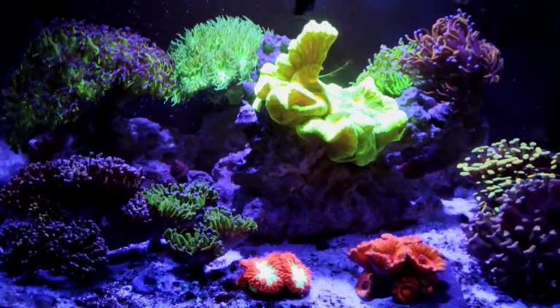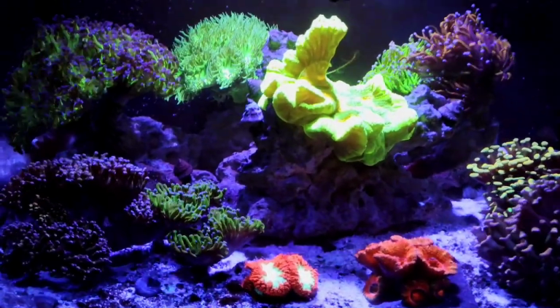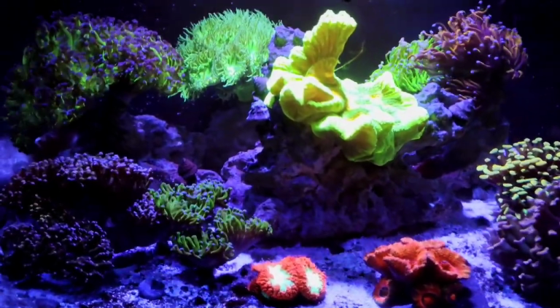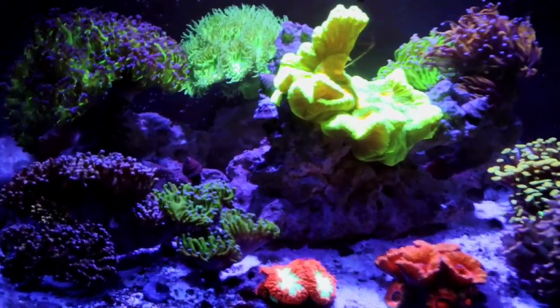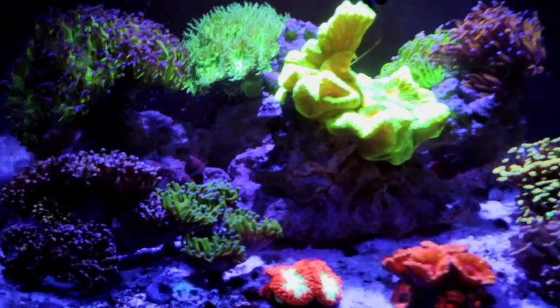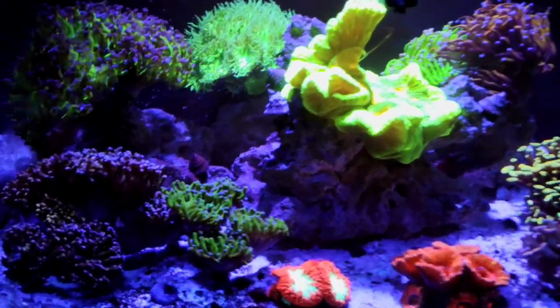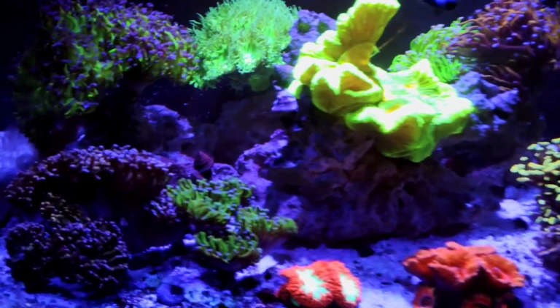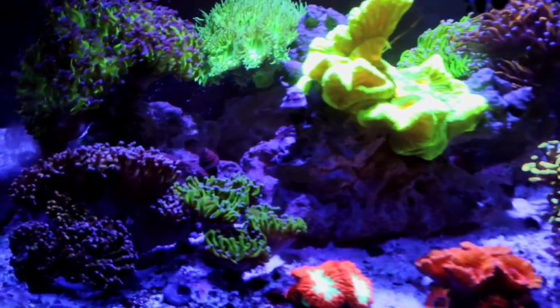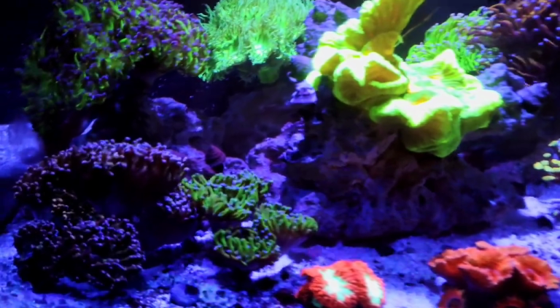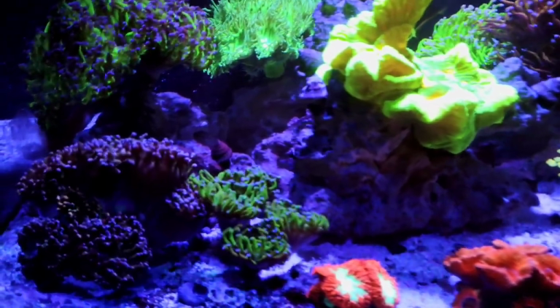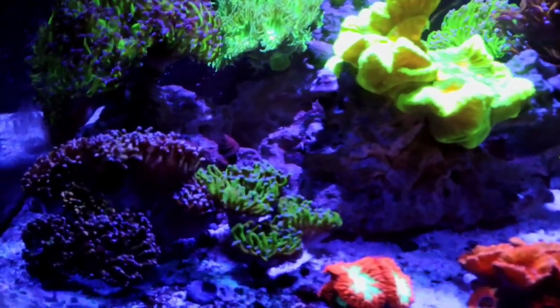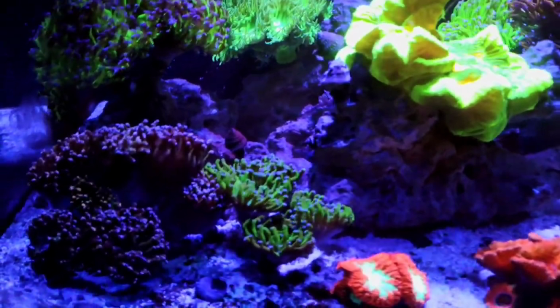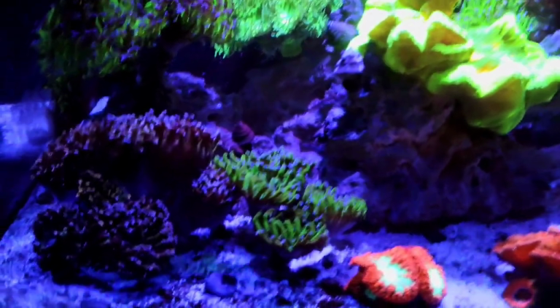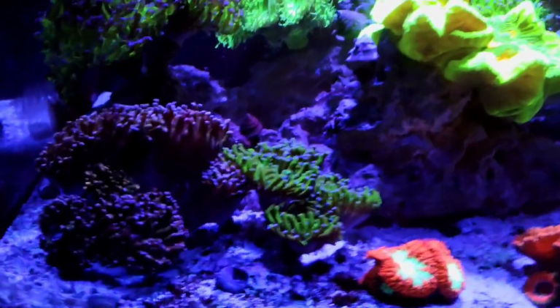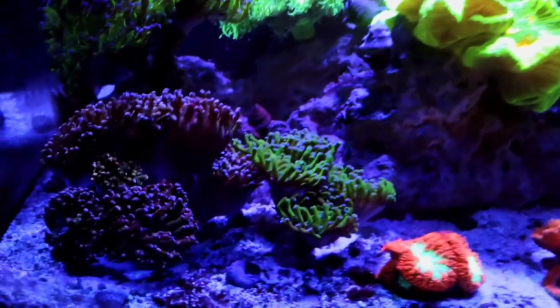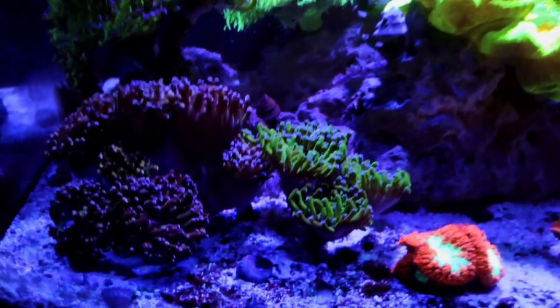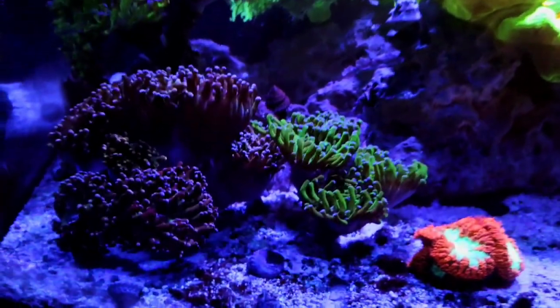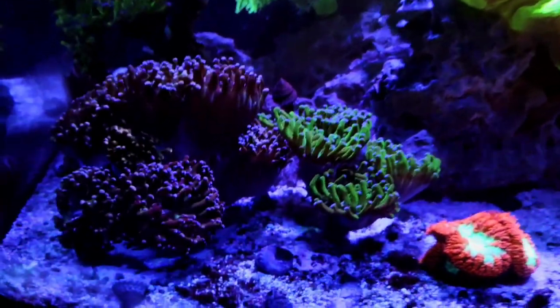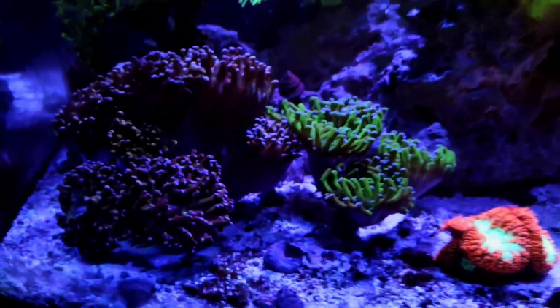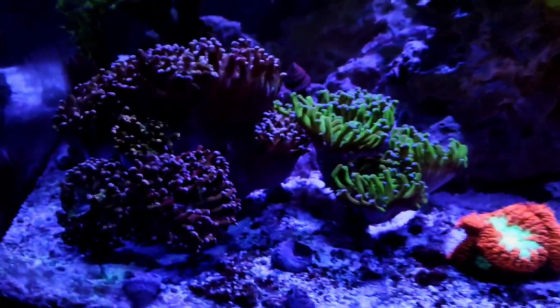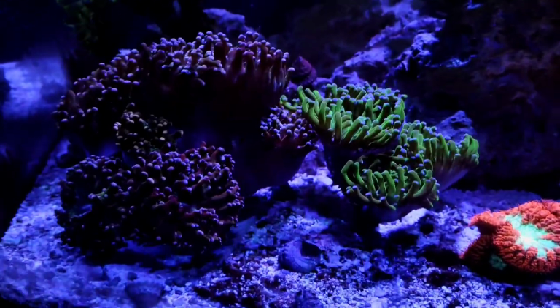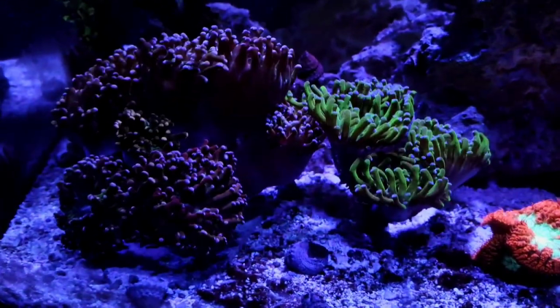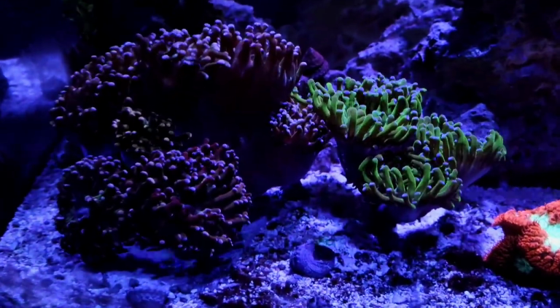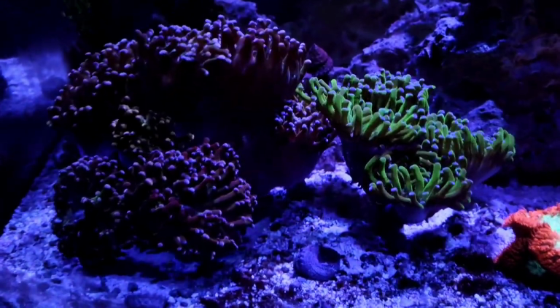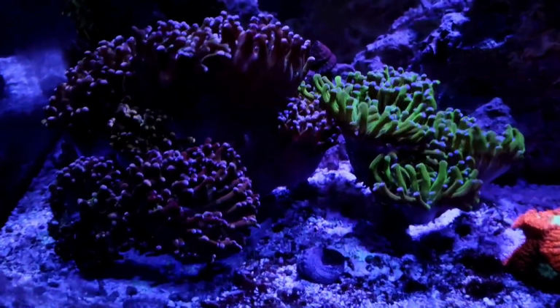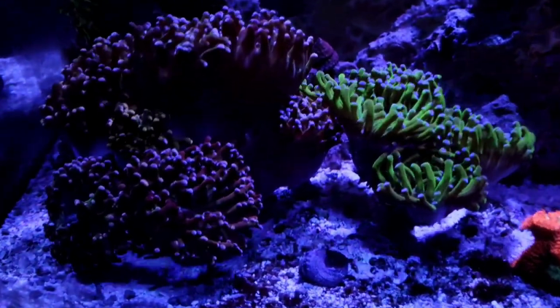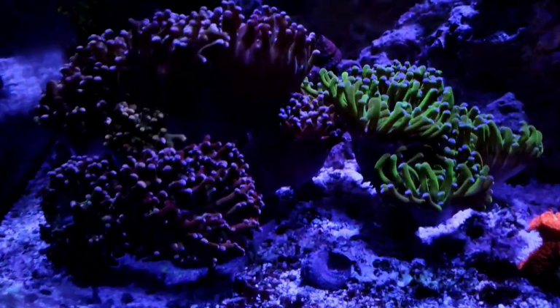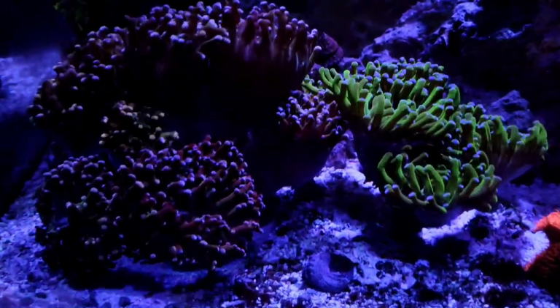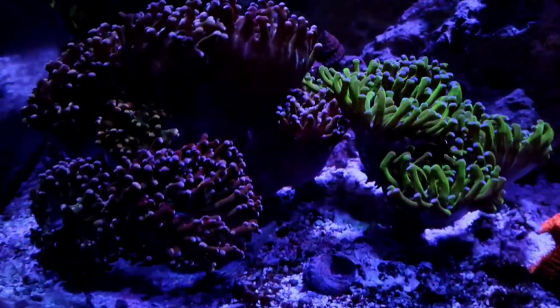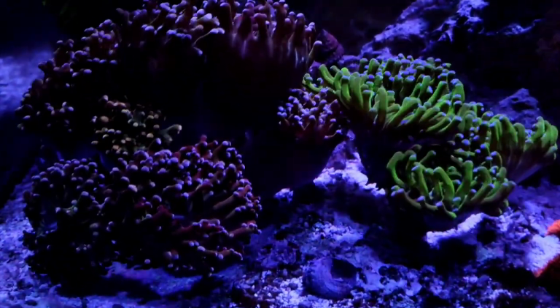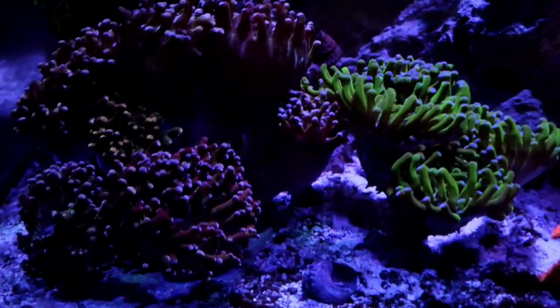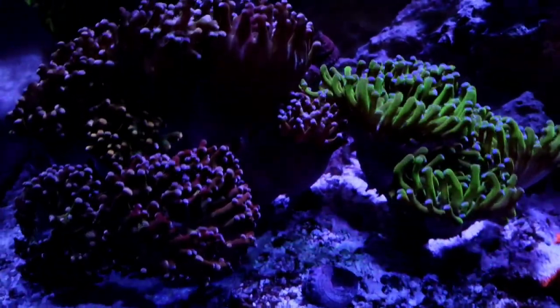And finally, to help you decide if you want a reef tank or not, here's some eye candy for your enjoyment.